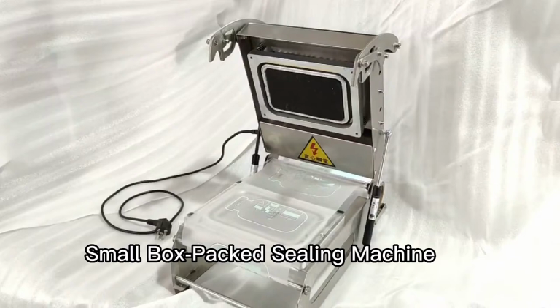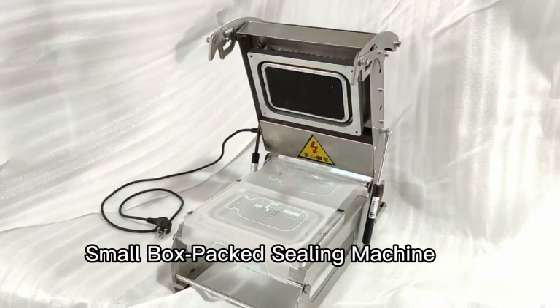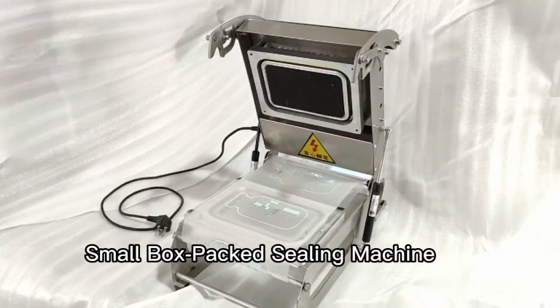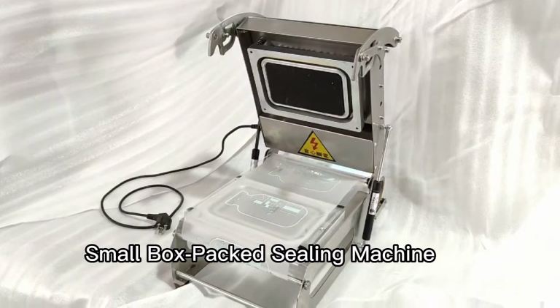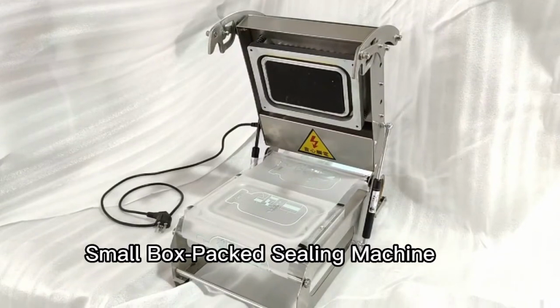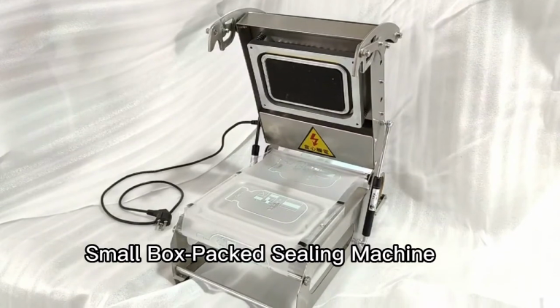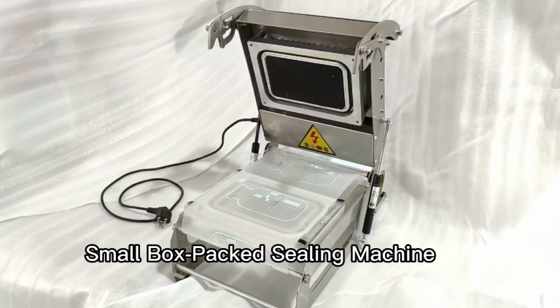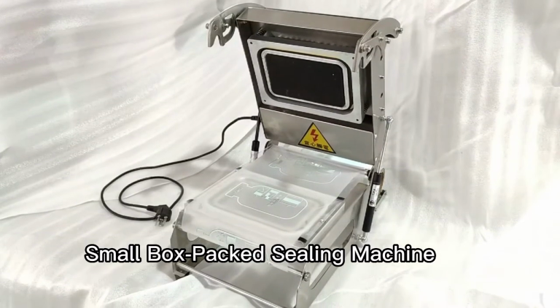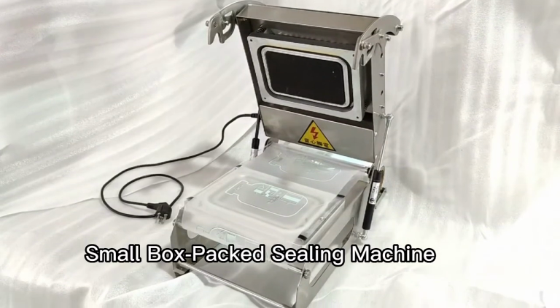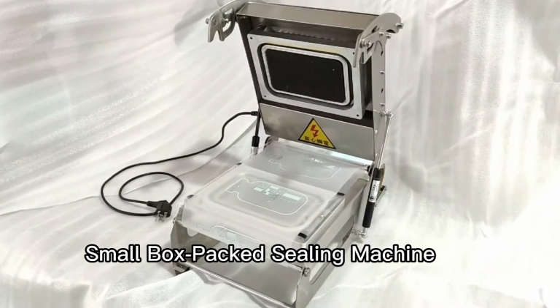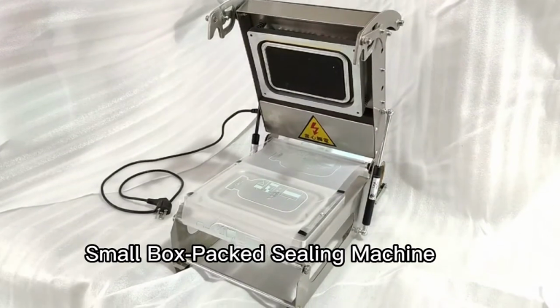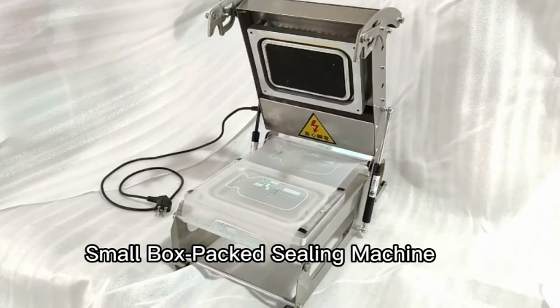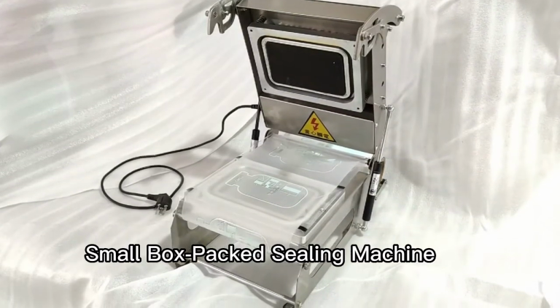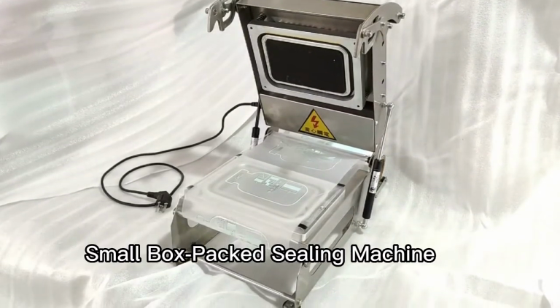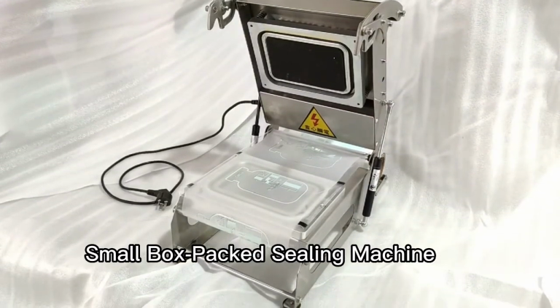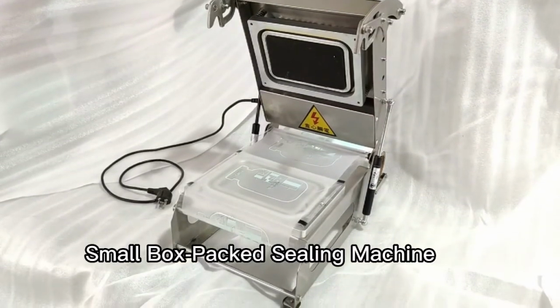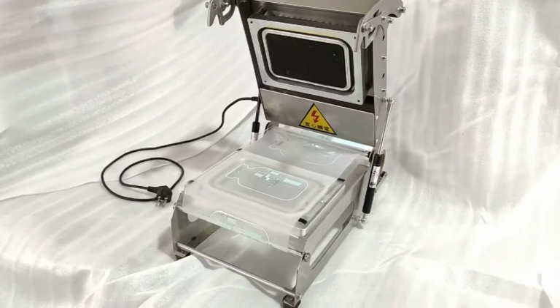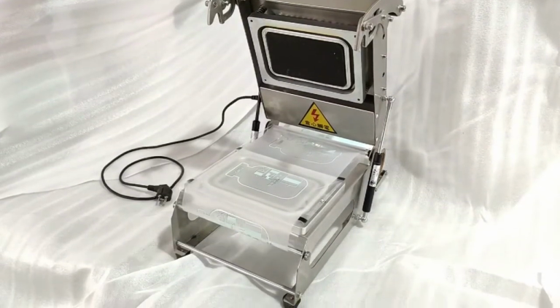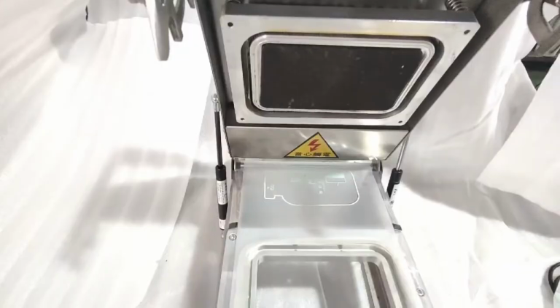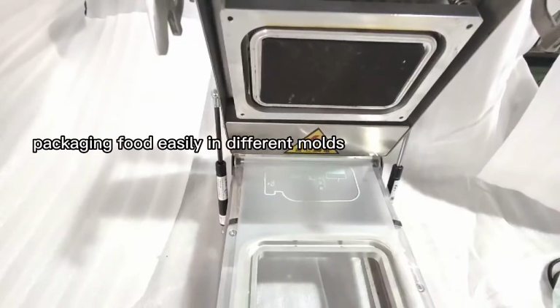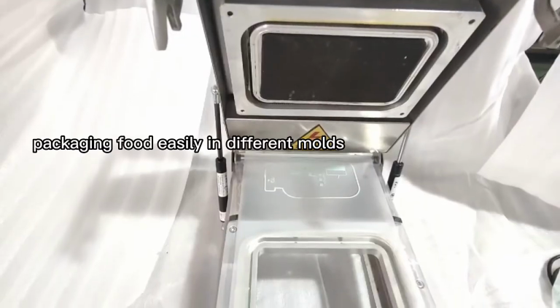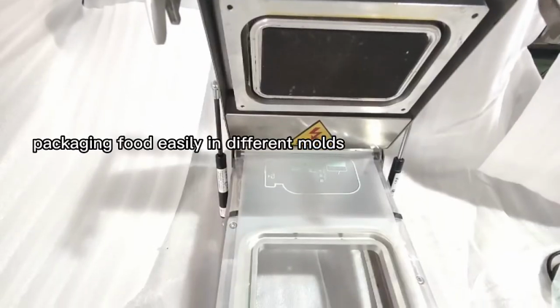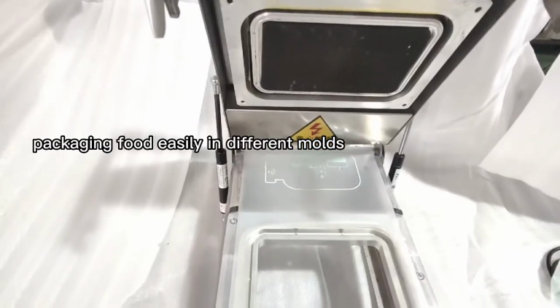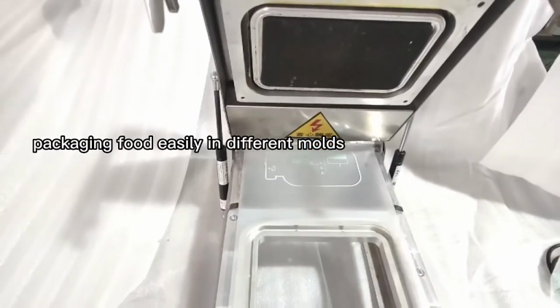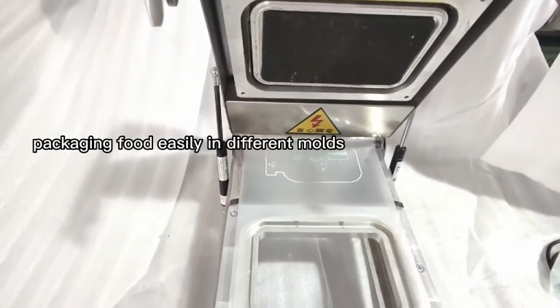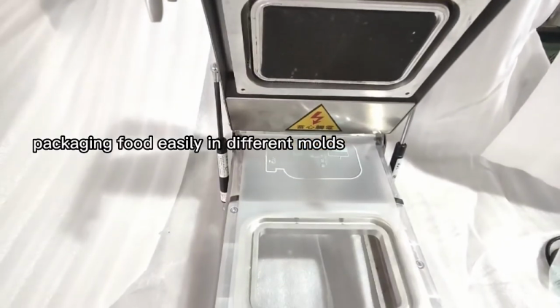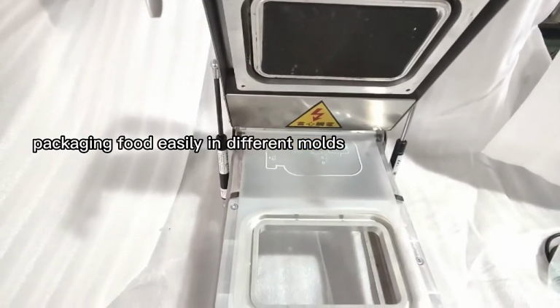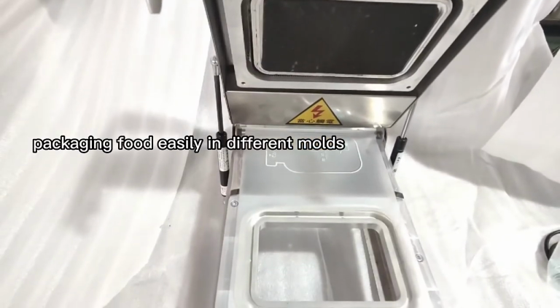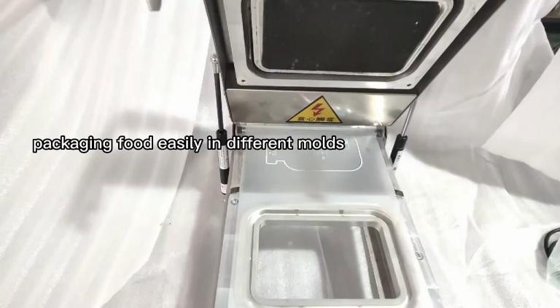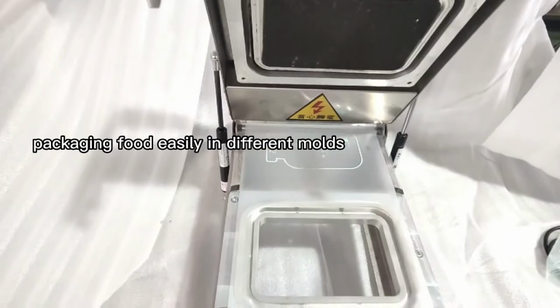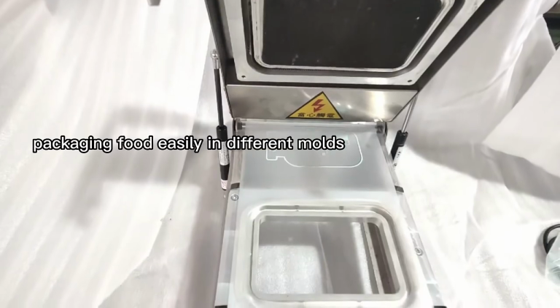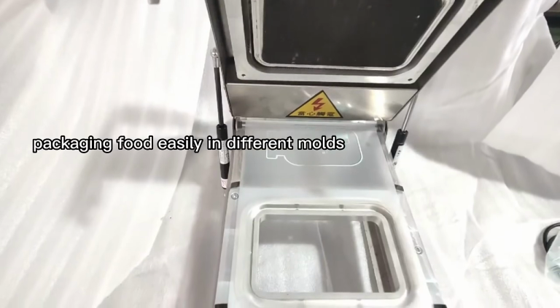Small box packed sealing machine, packaging food easily in different modes.